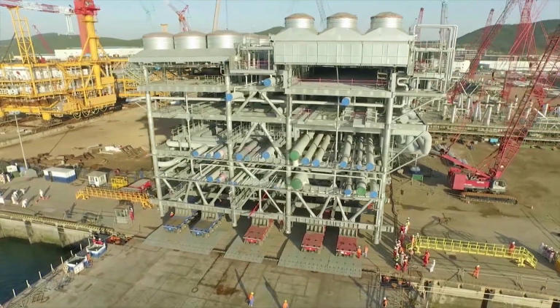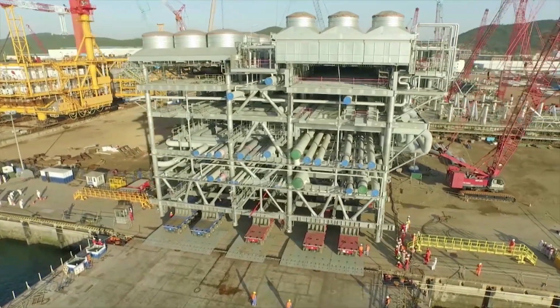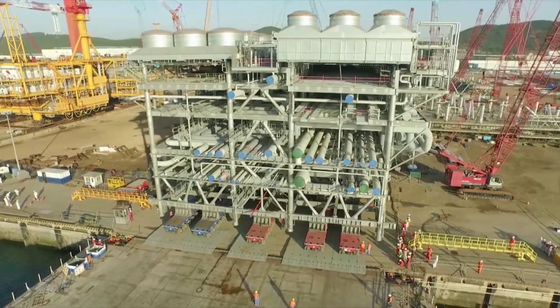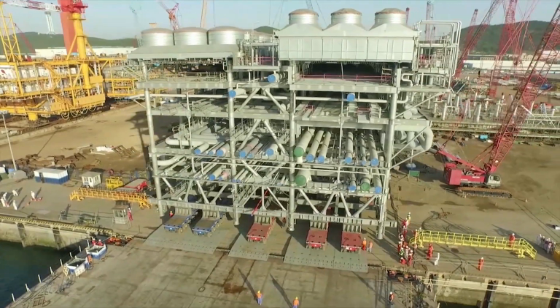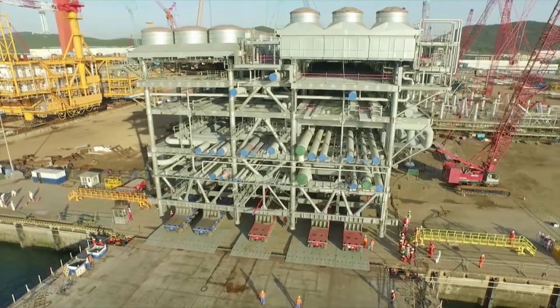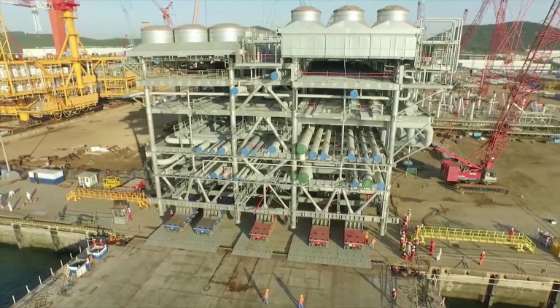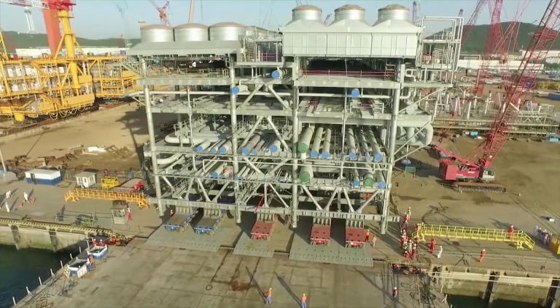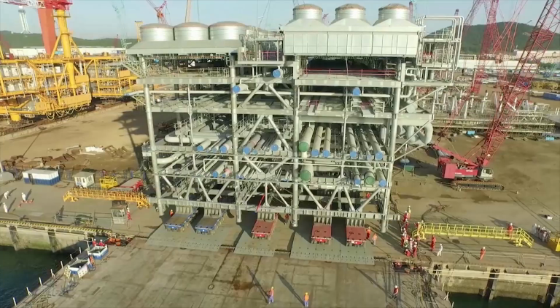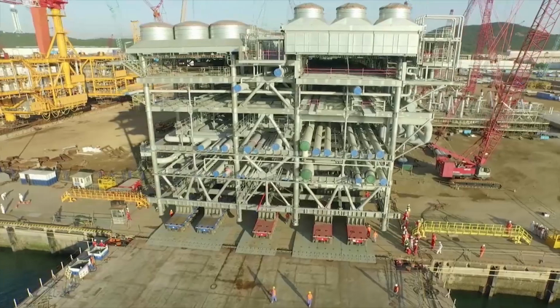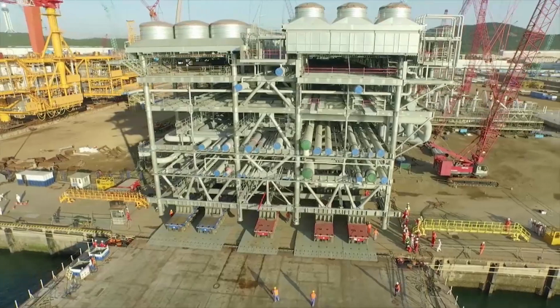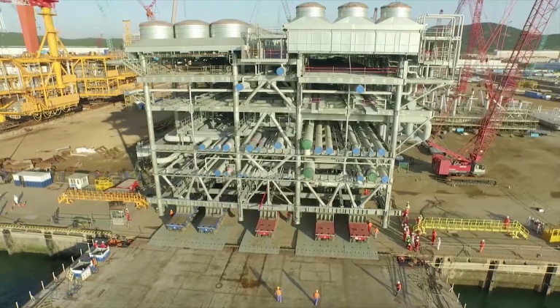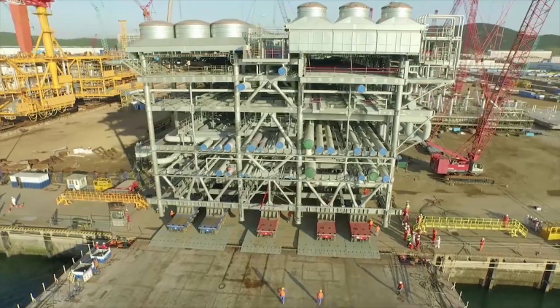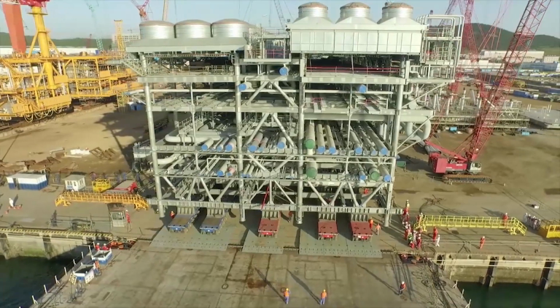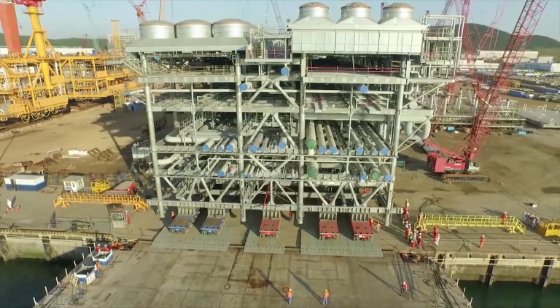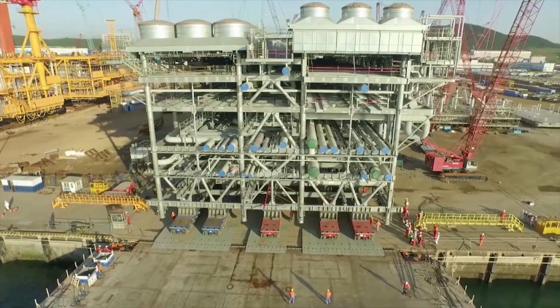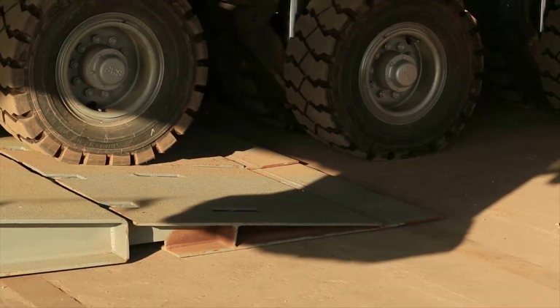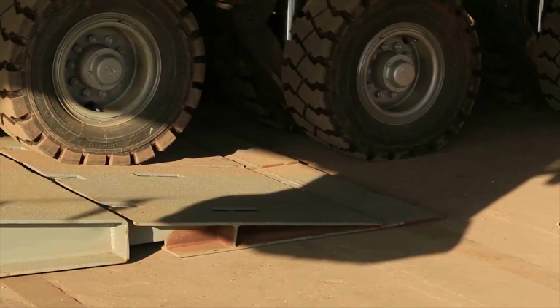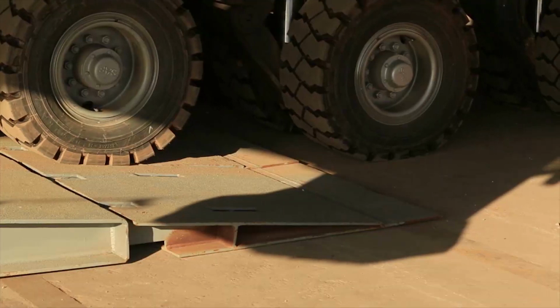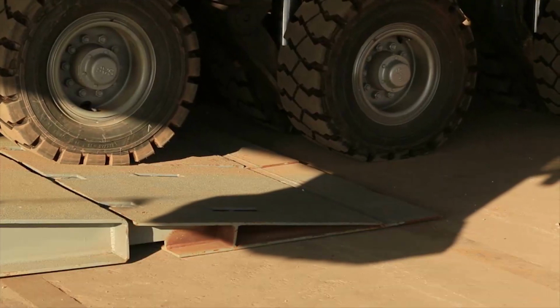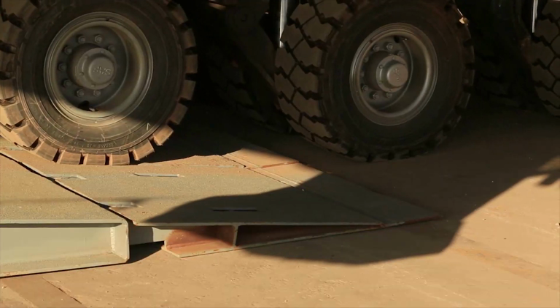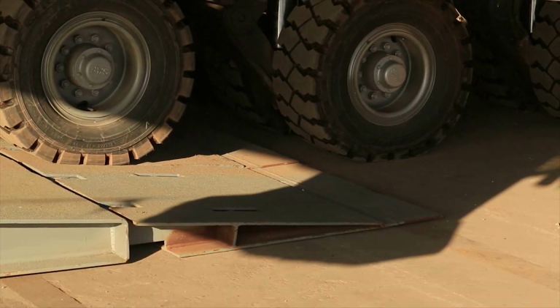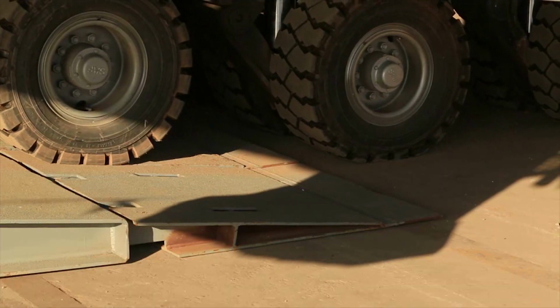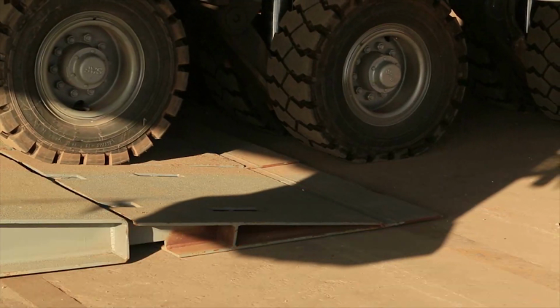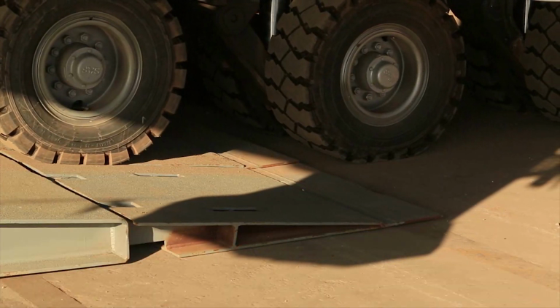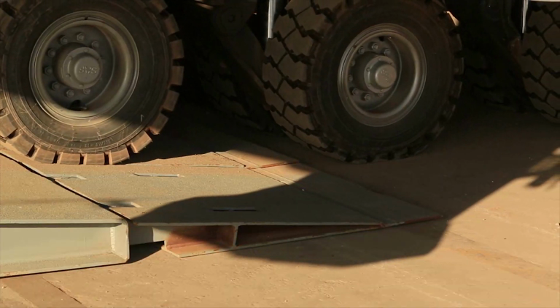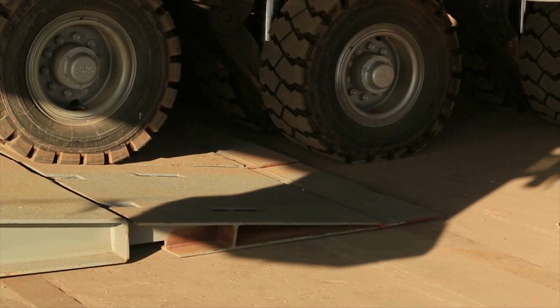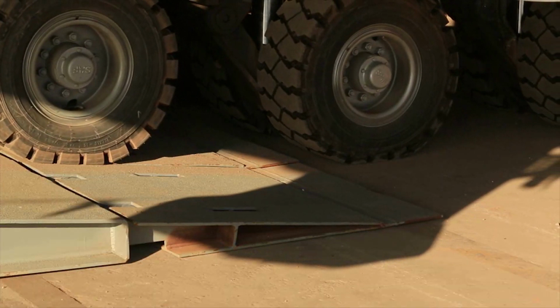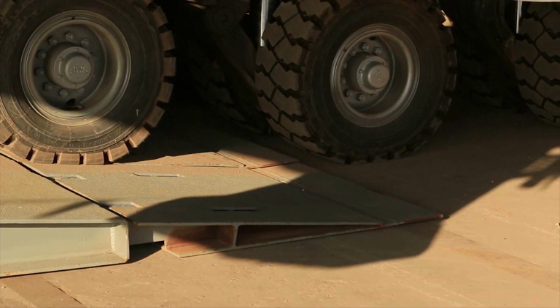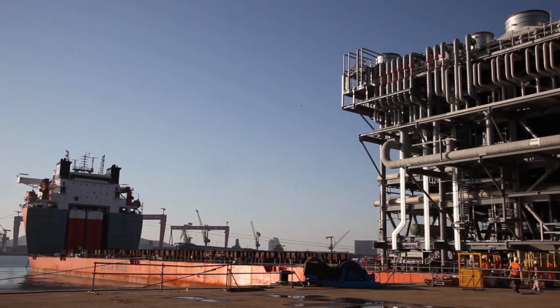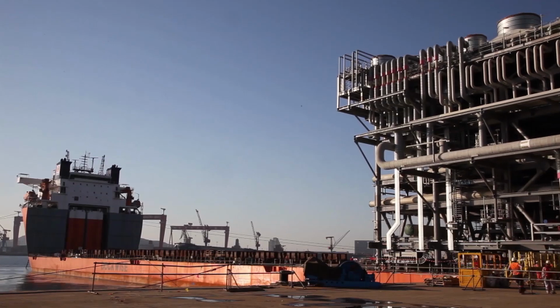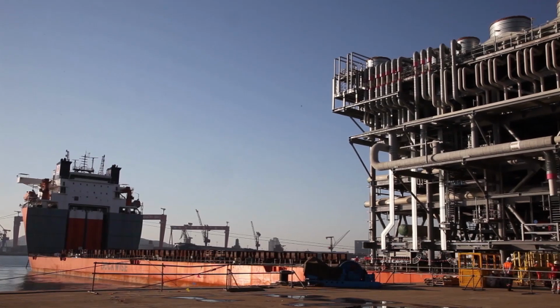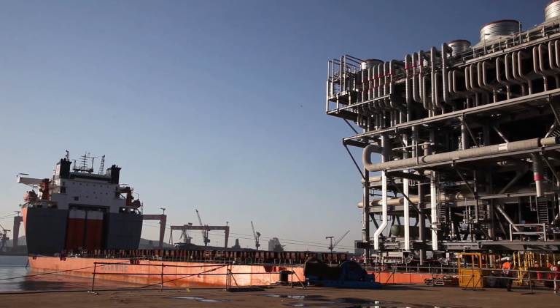One of those modules, weighing 5,000 tons, is shown here being loaded onto a vessel.